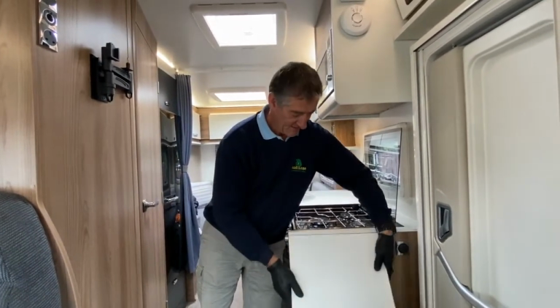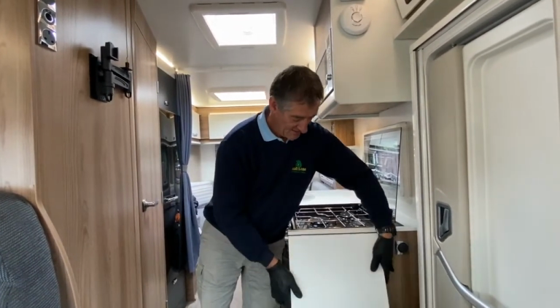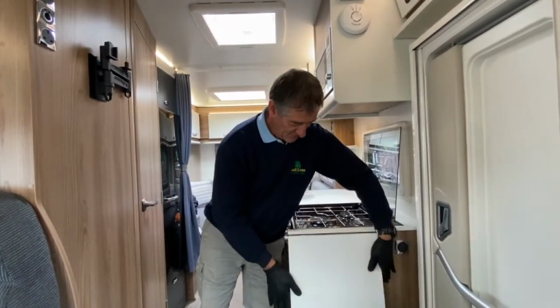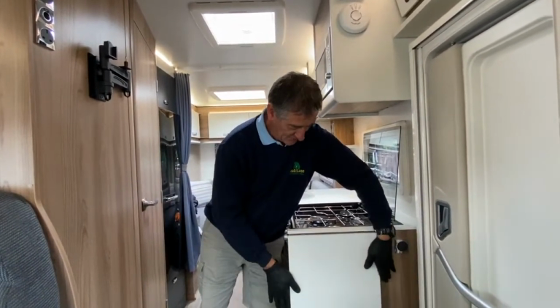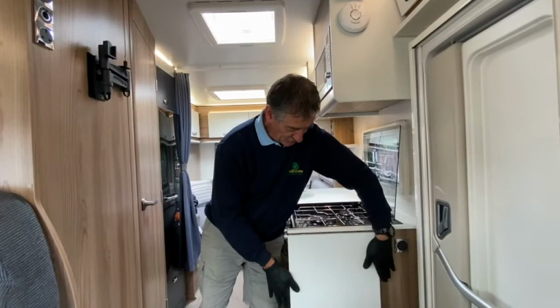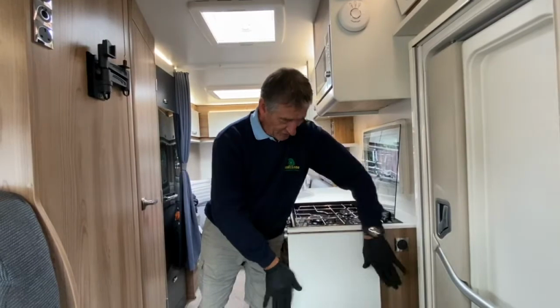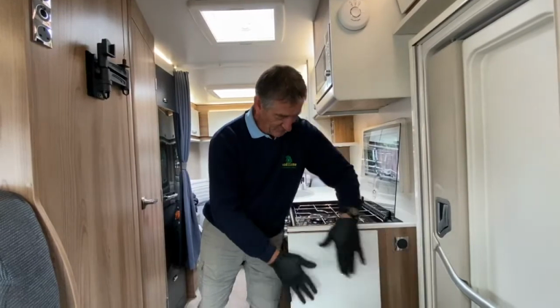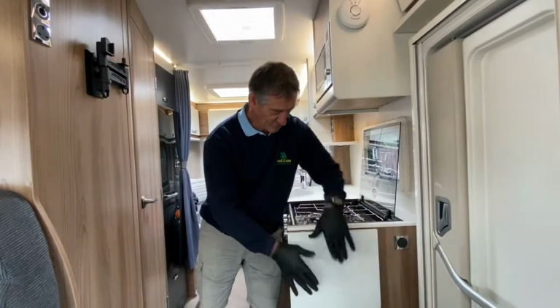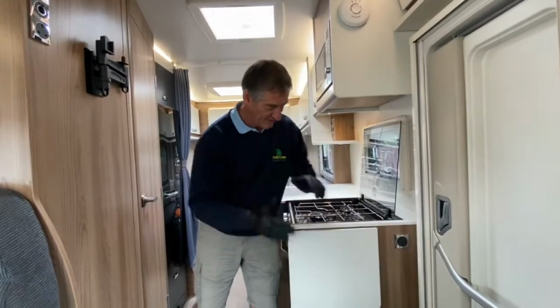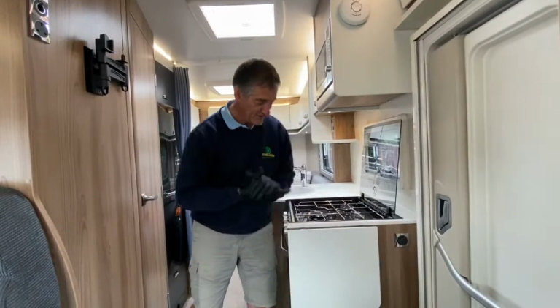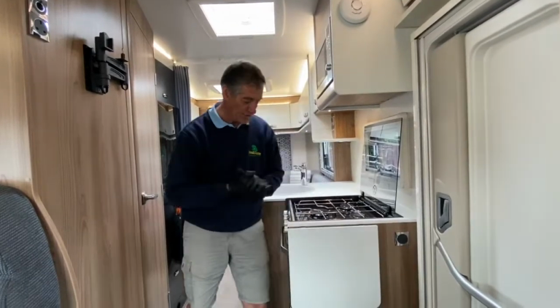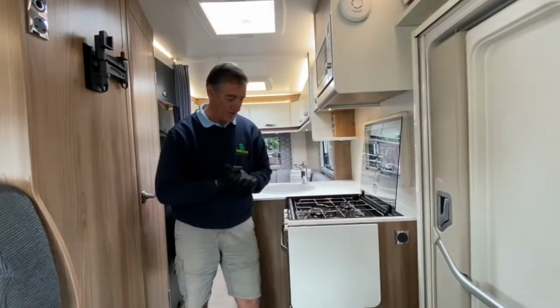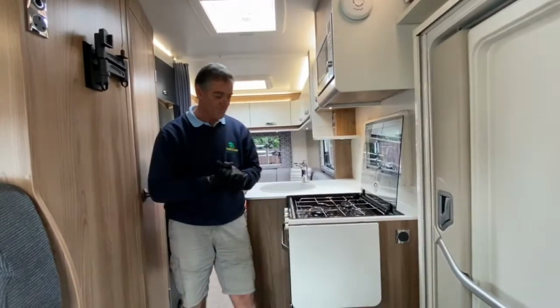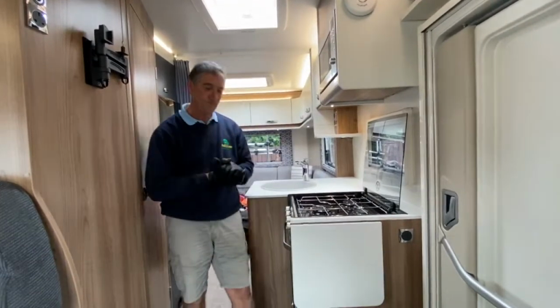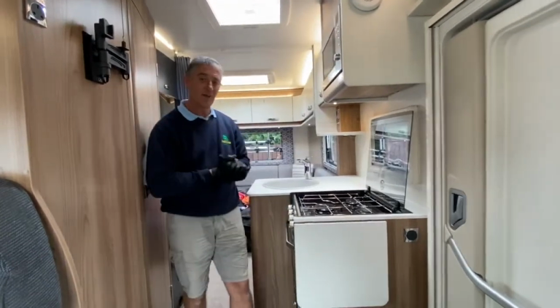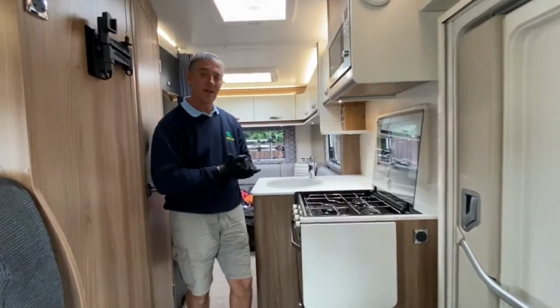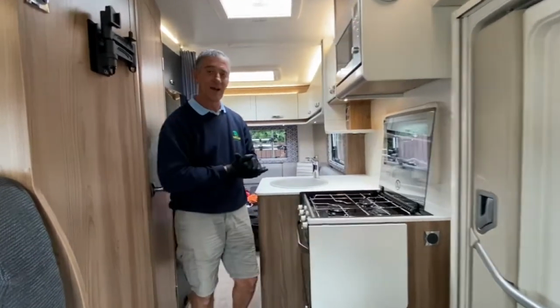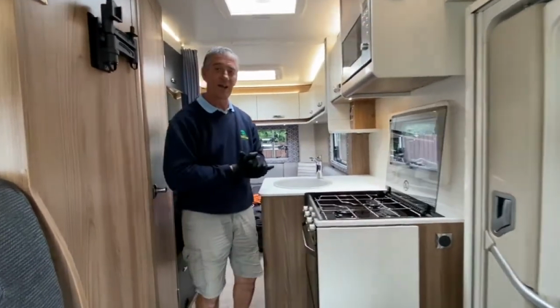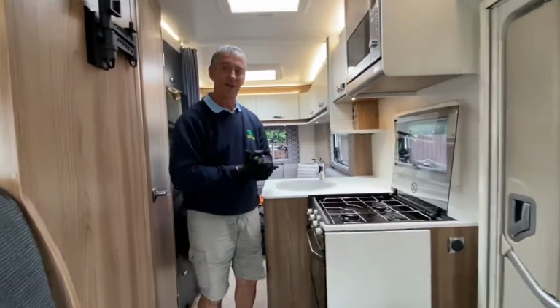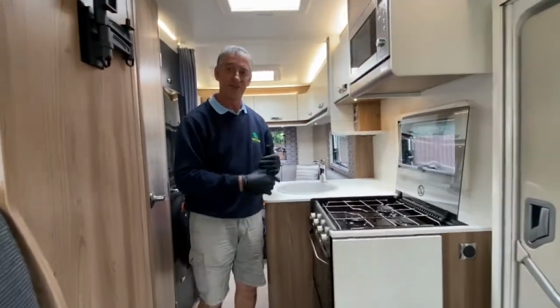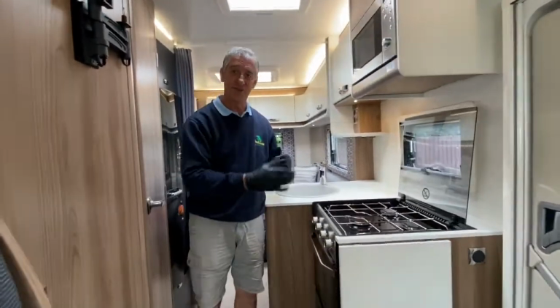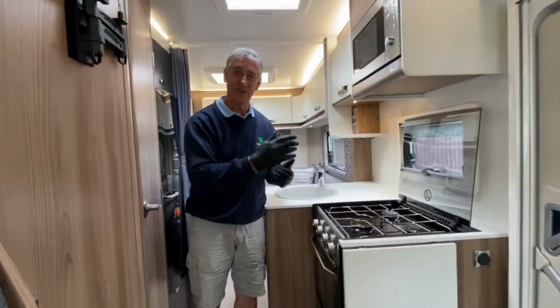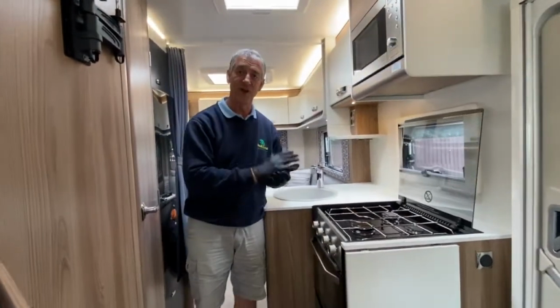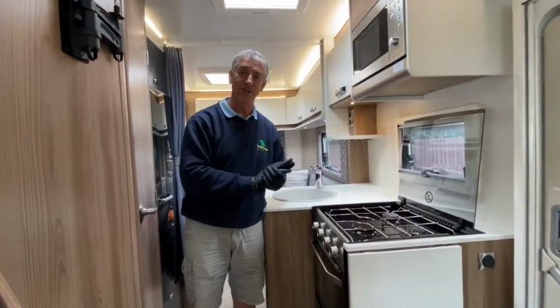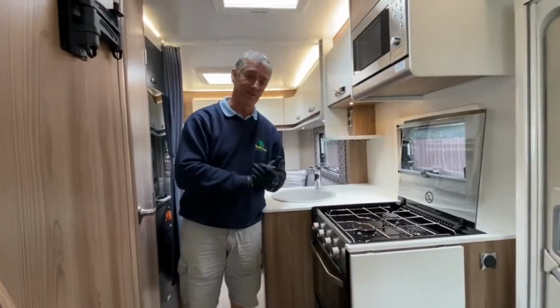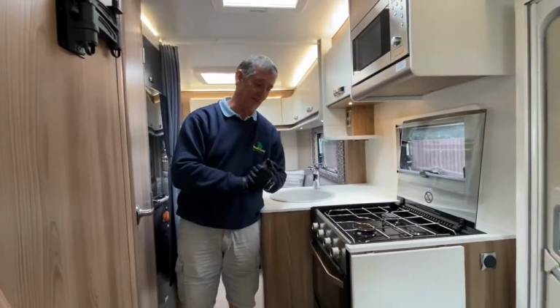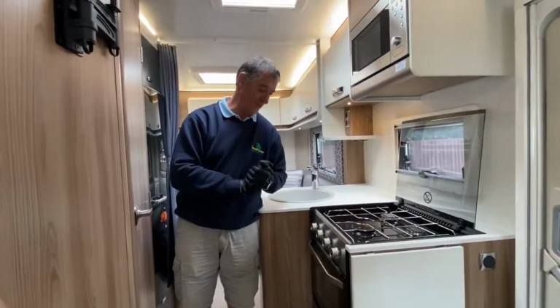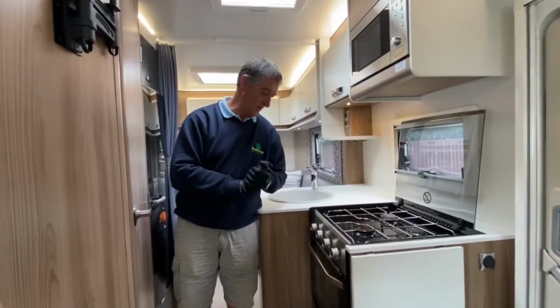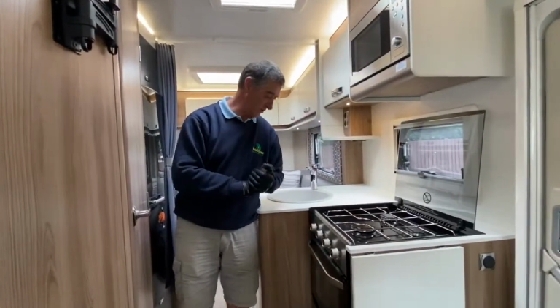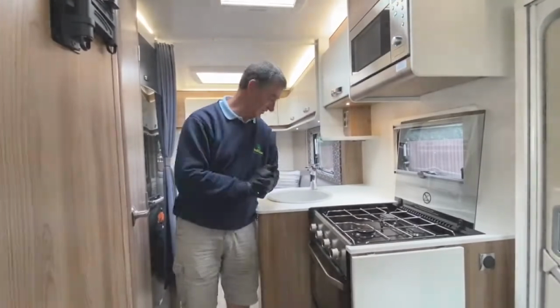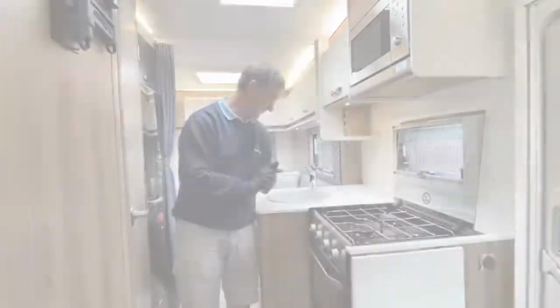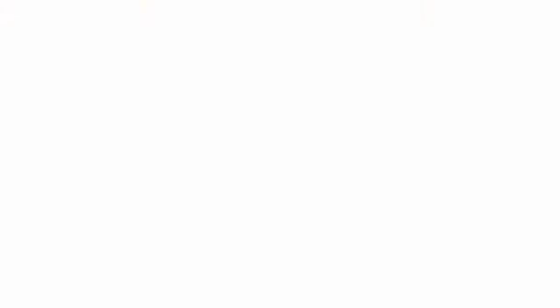I just thought I'd demonstrate that to you and hopefully you found that to be useful information.